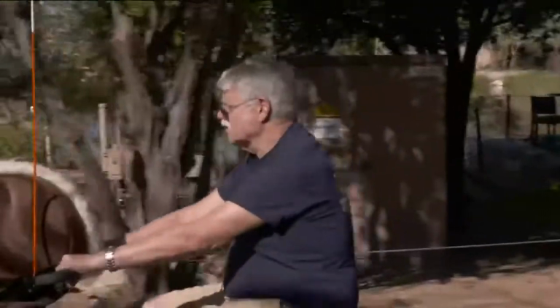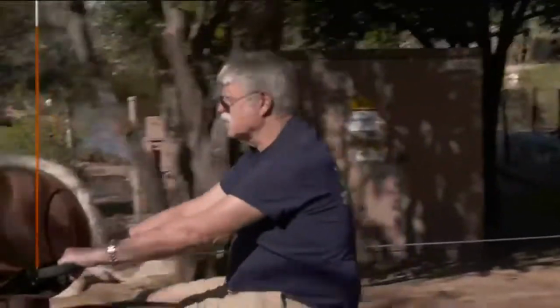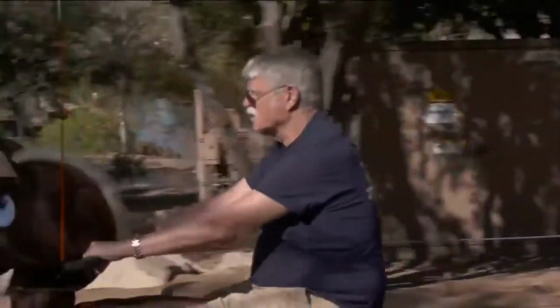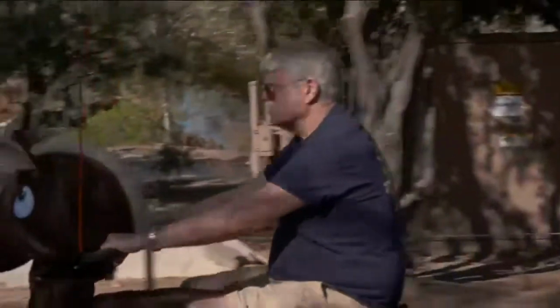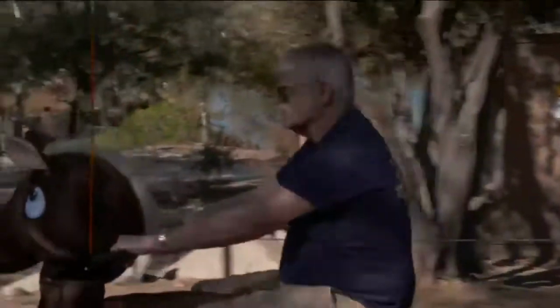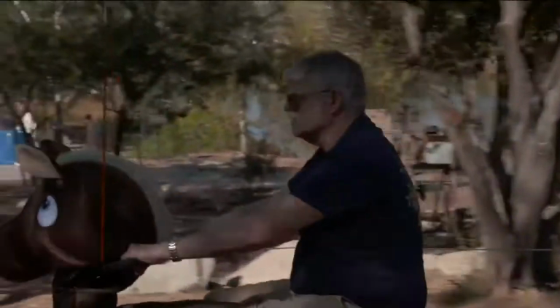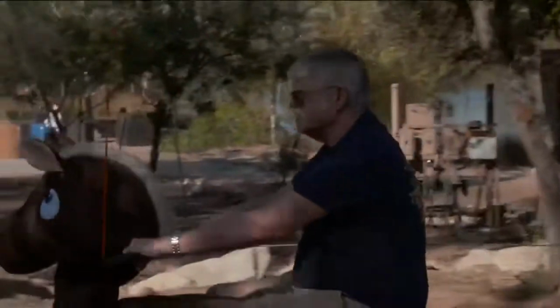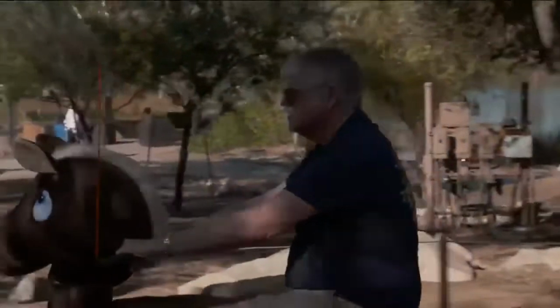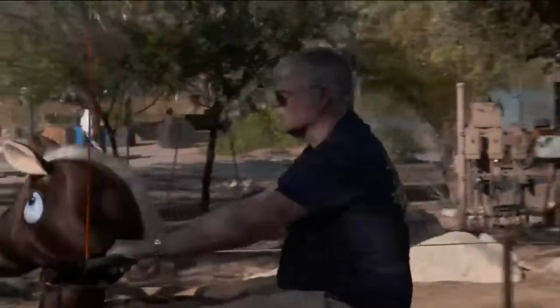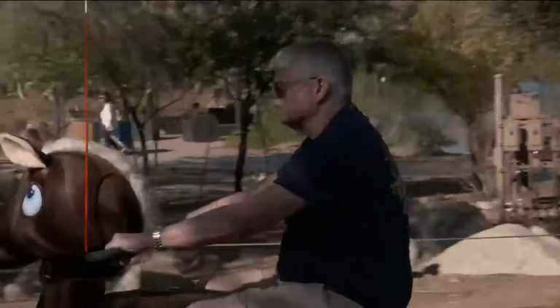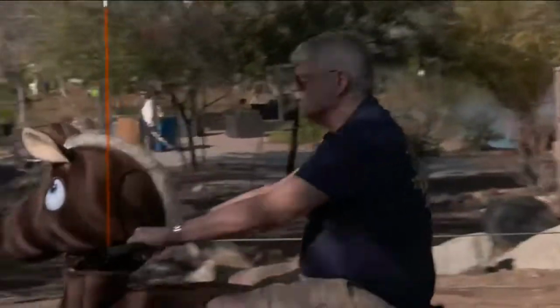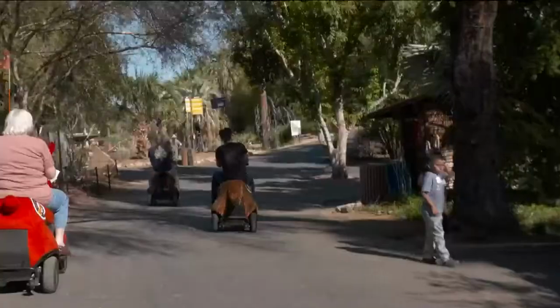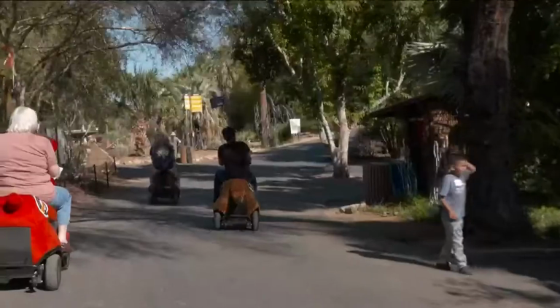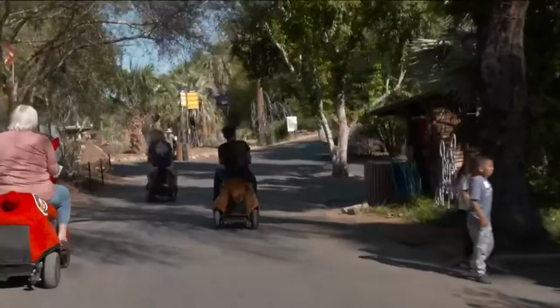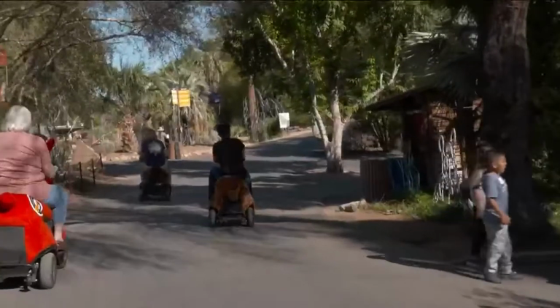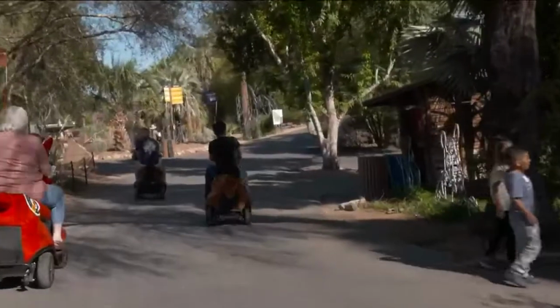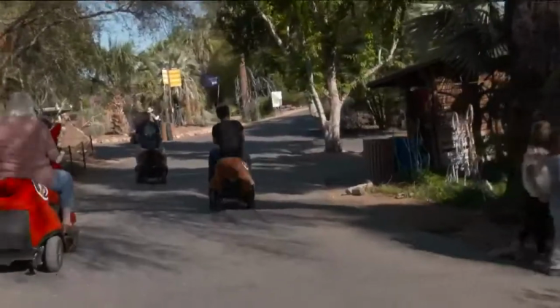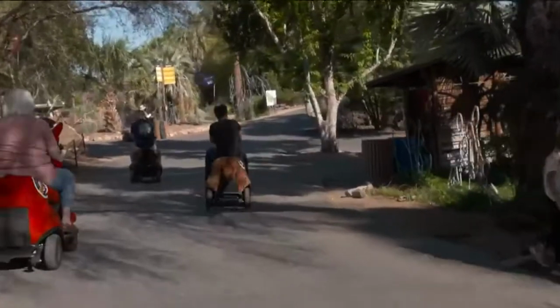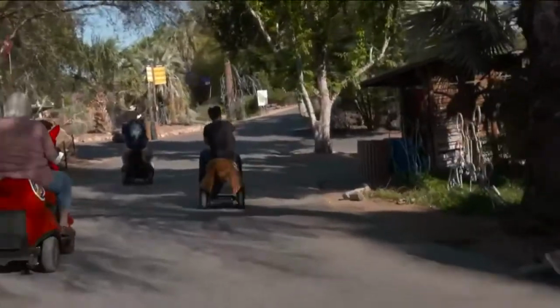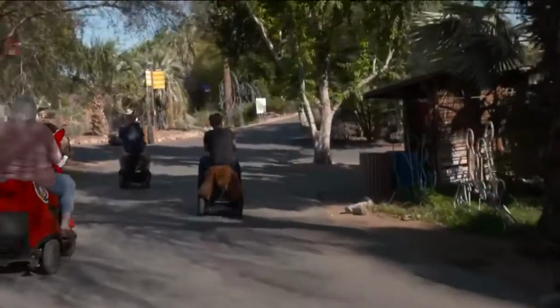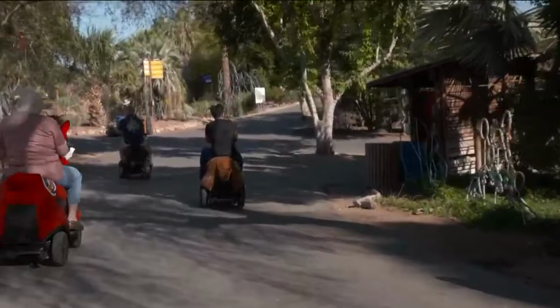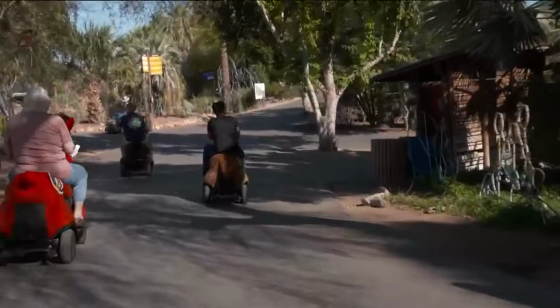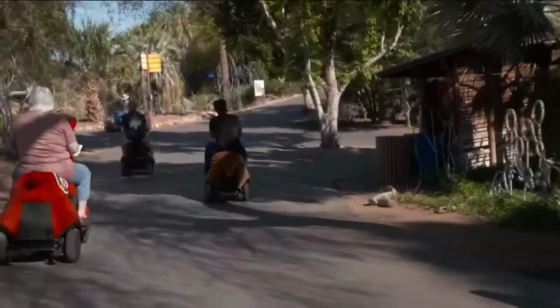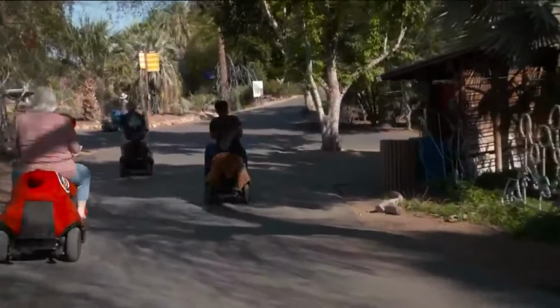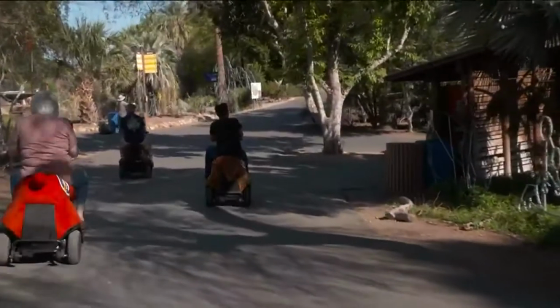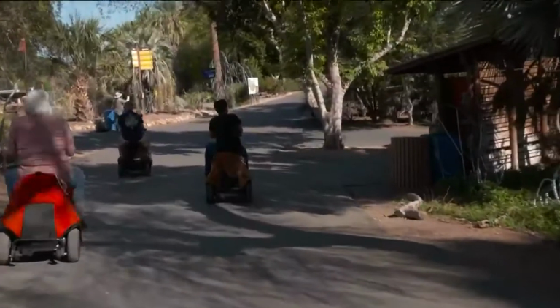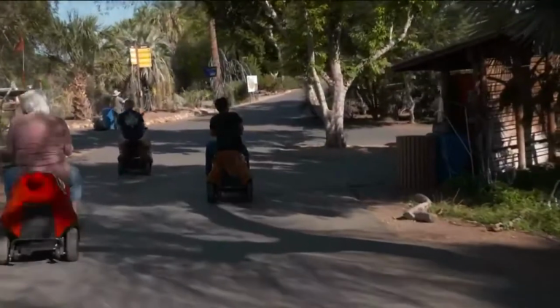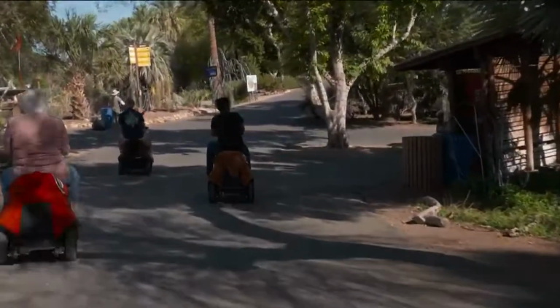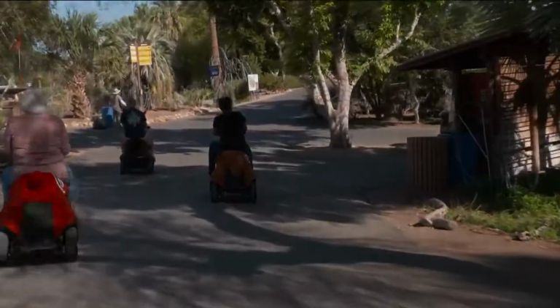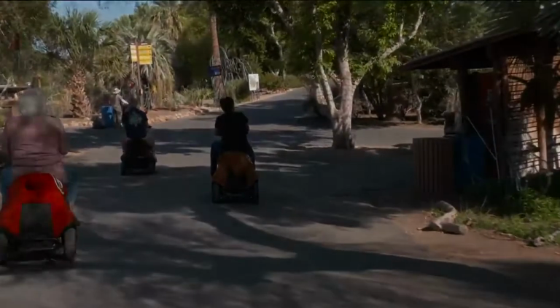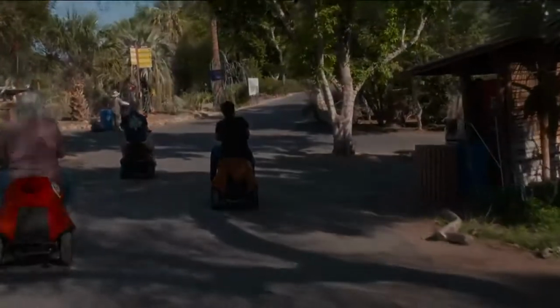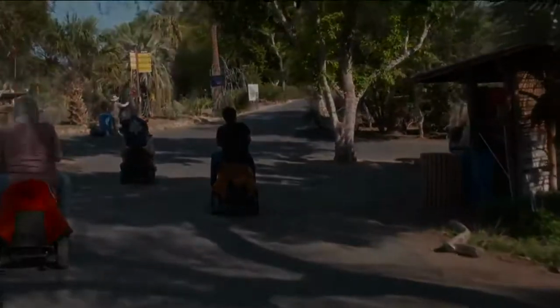Adult, child and canine approved. Rideables seems to bring out the kid in everyone. Just ride, smile and repeat.